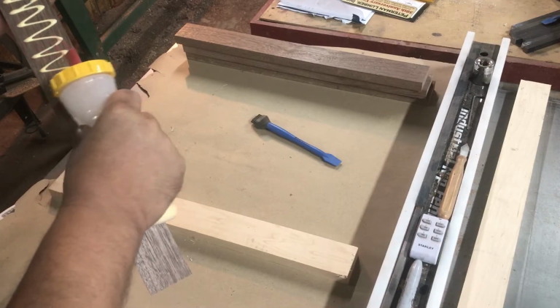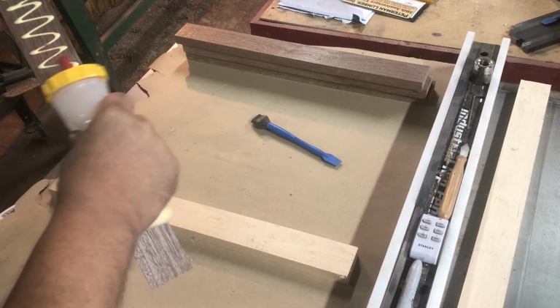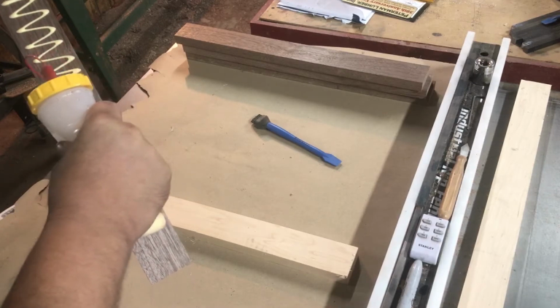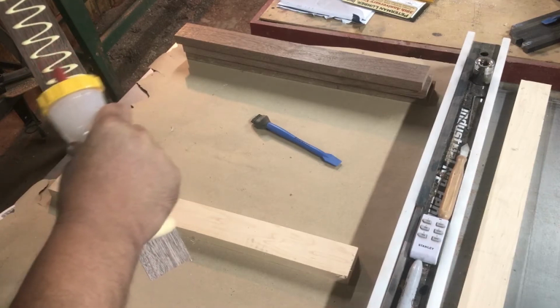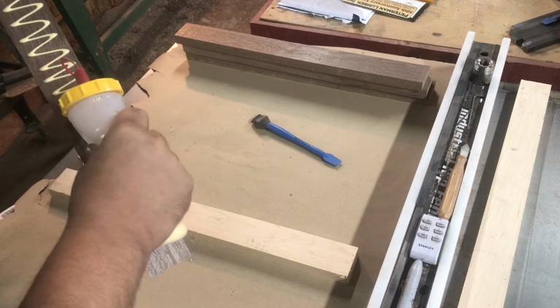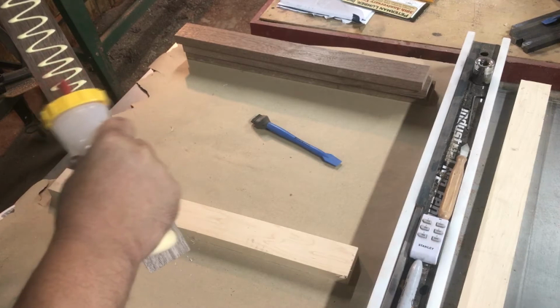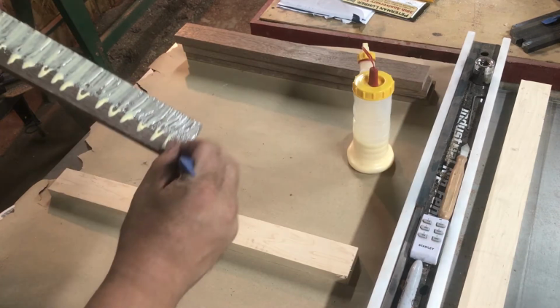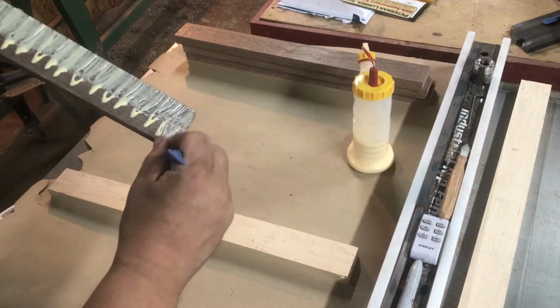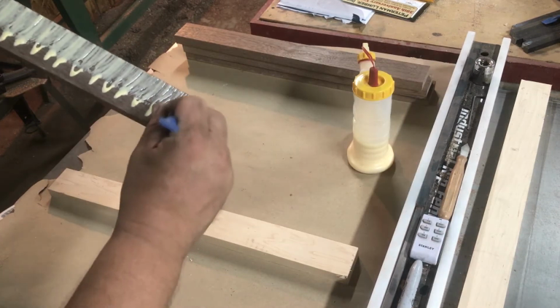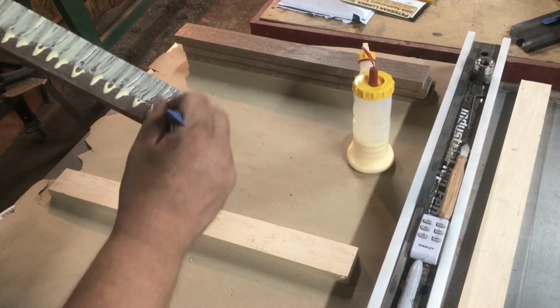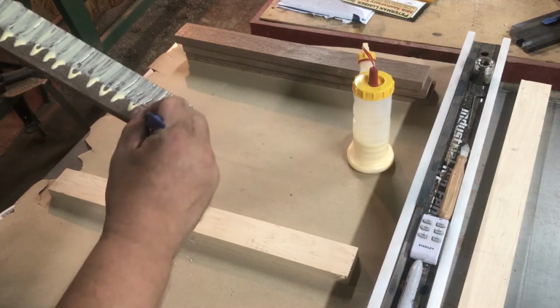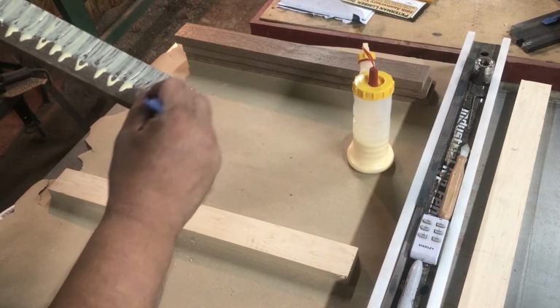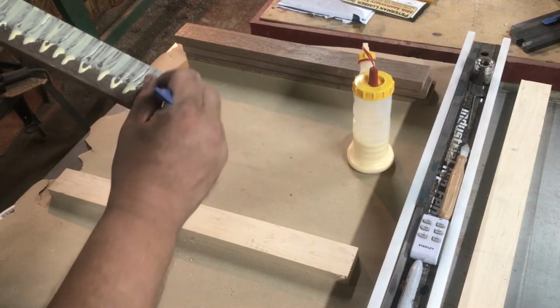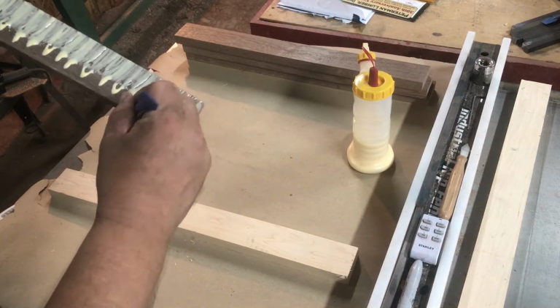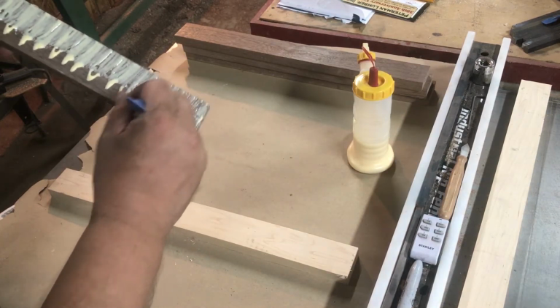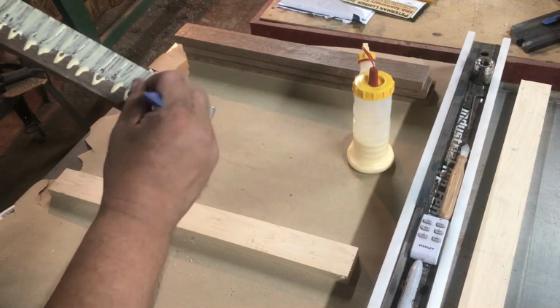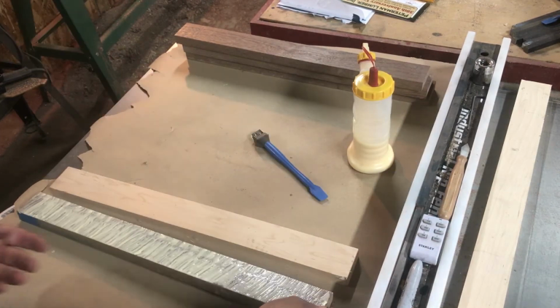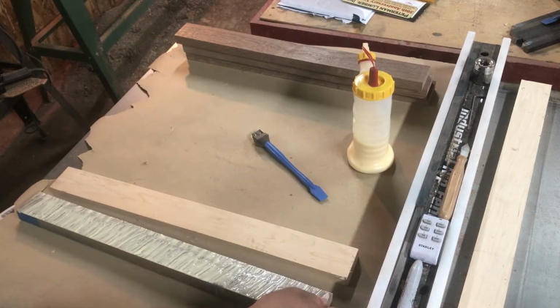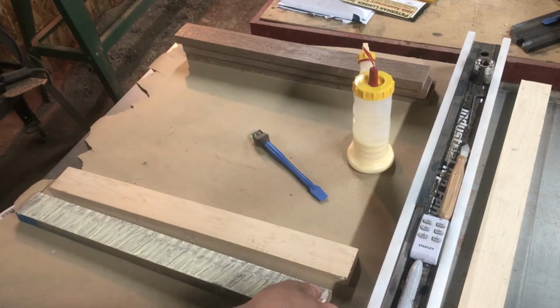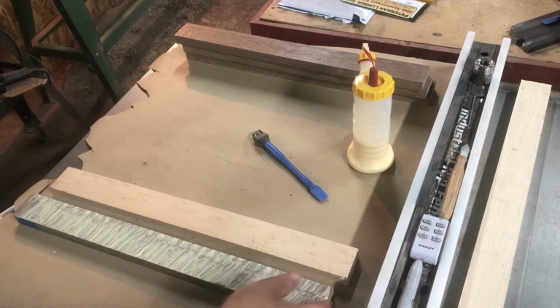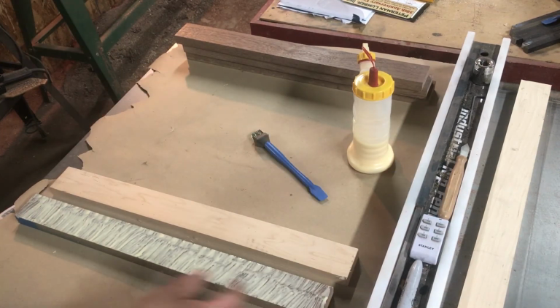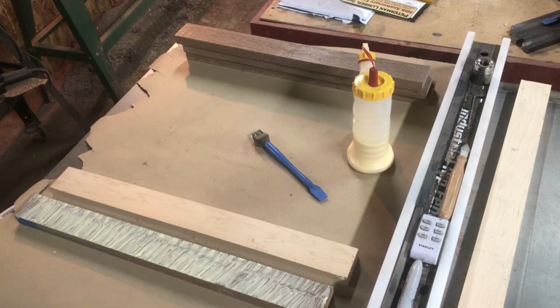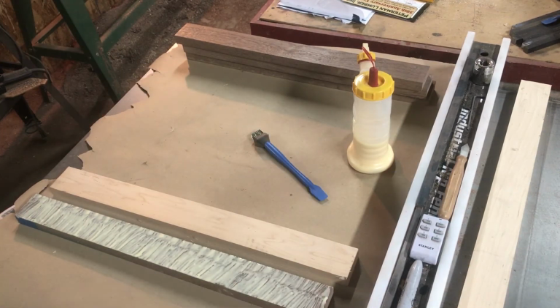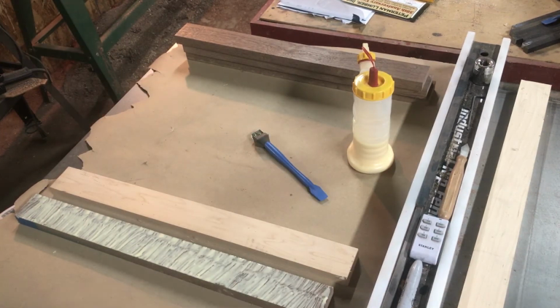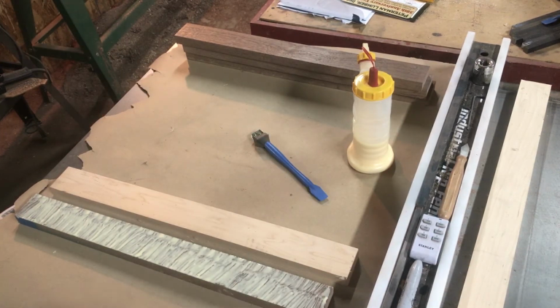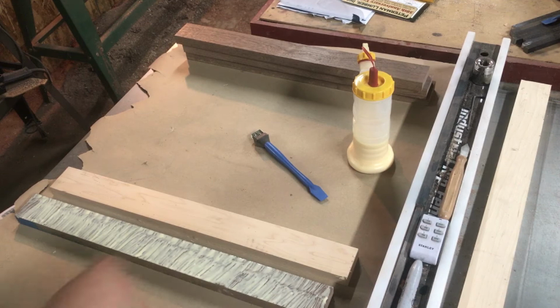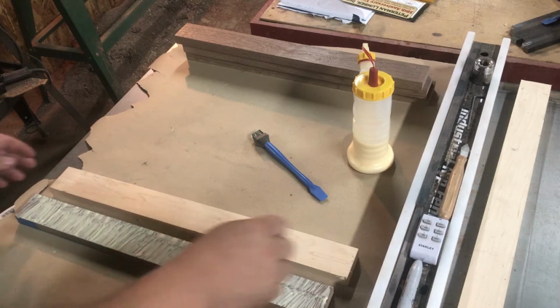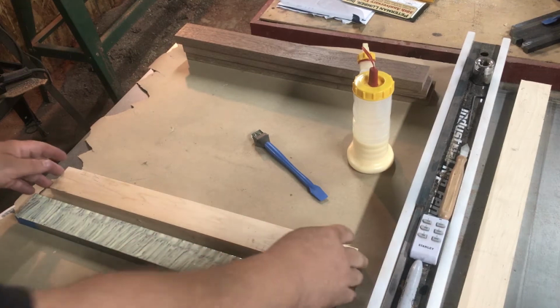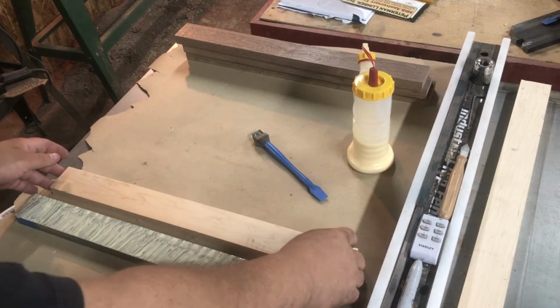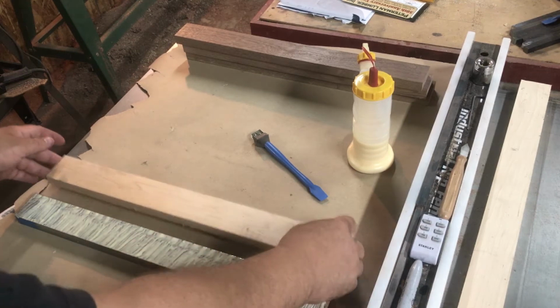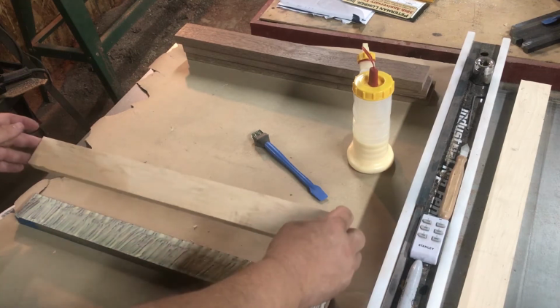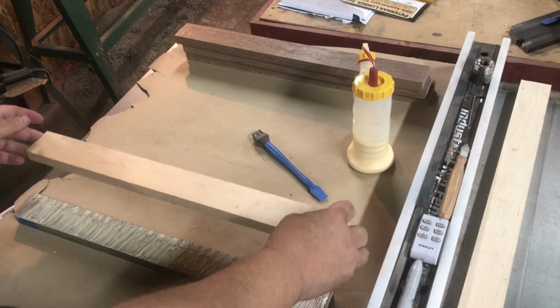Next I'm just going to take one piece of walnut and one piece of maple, glue those two pieces together, and then I'll set it aside to dry.